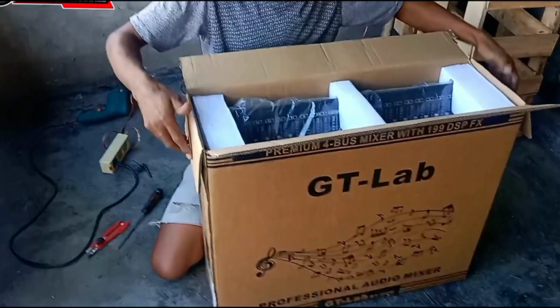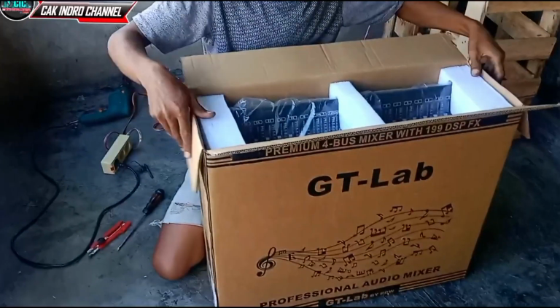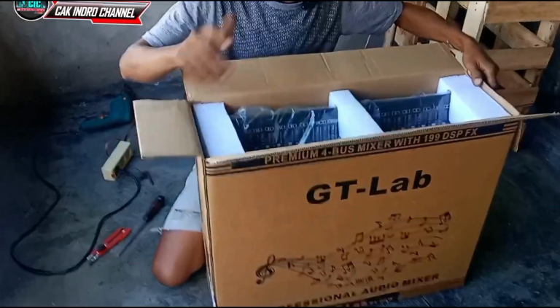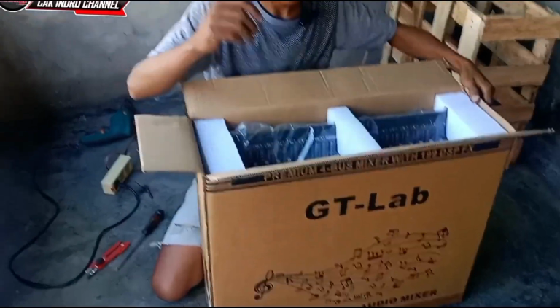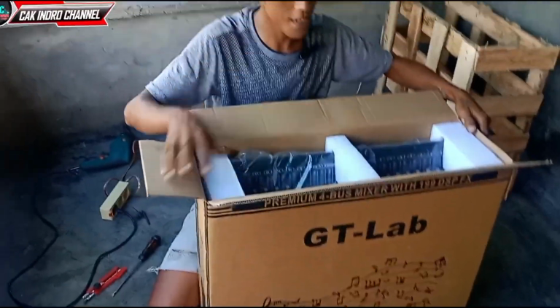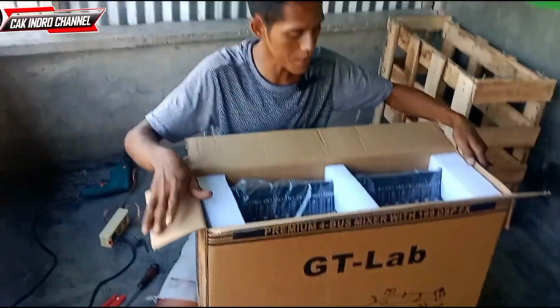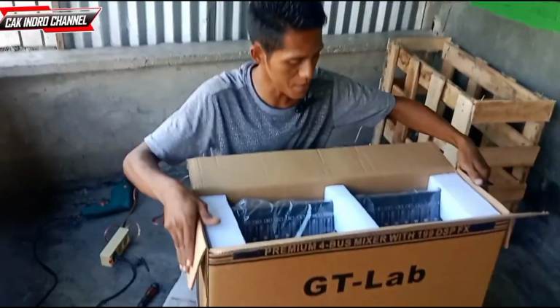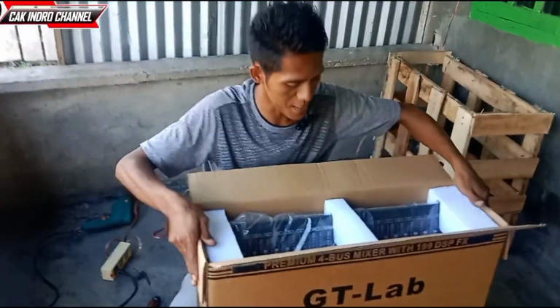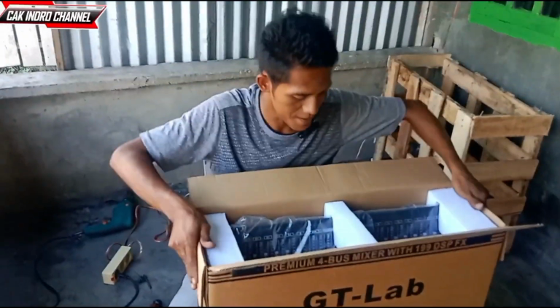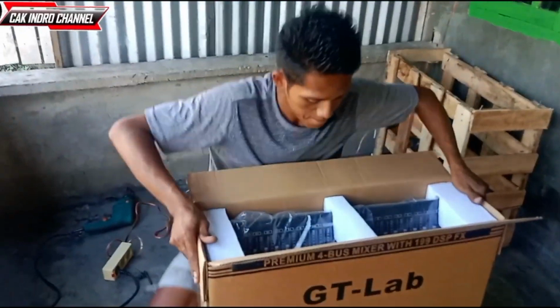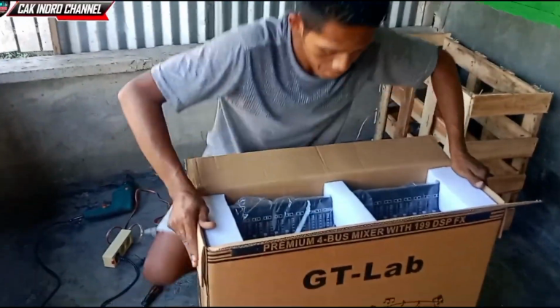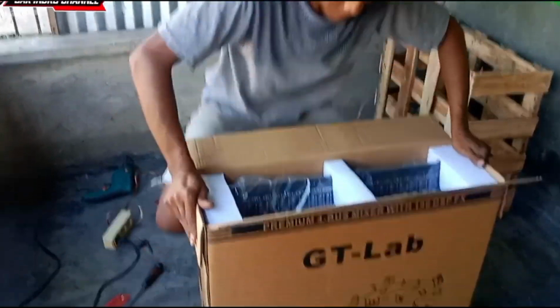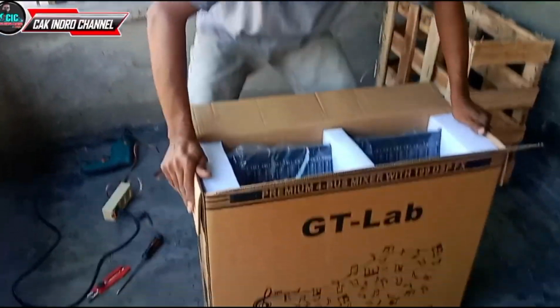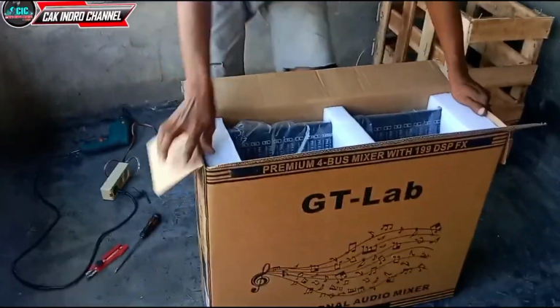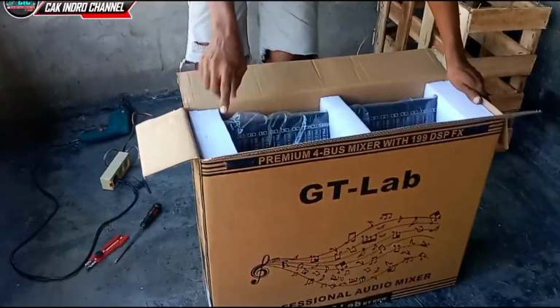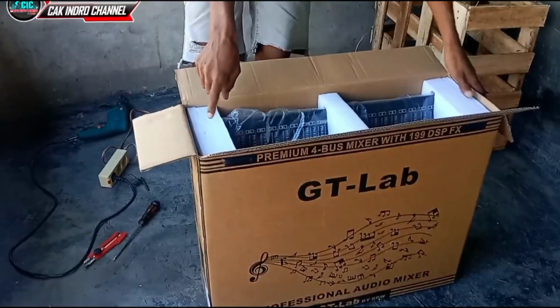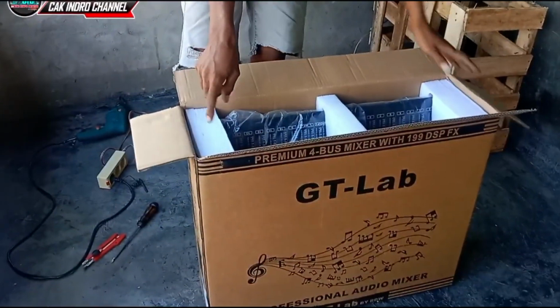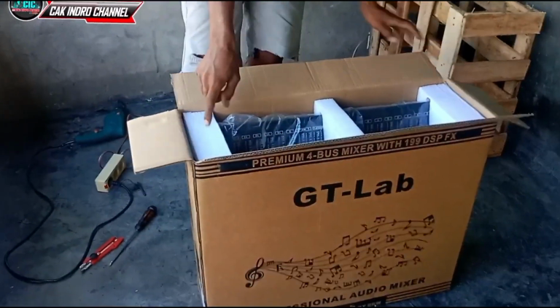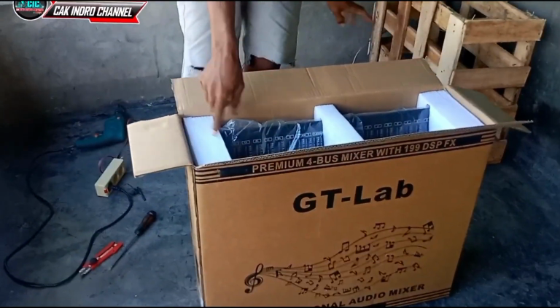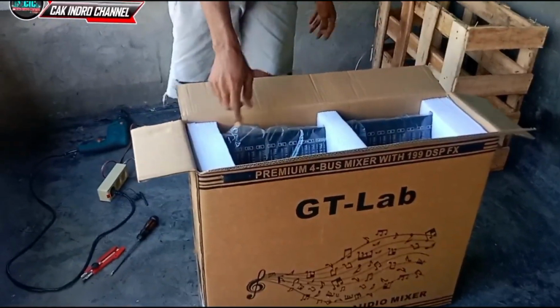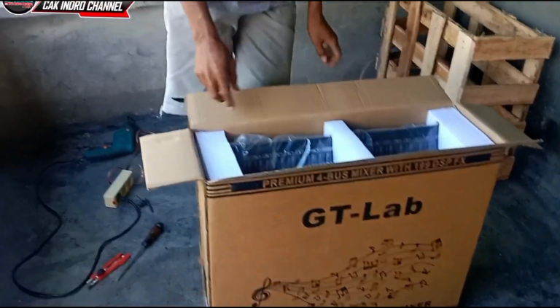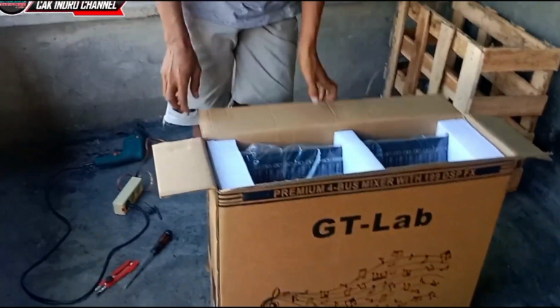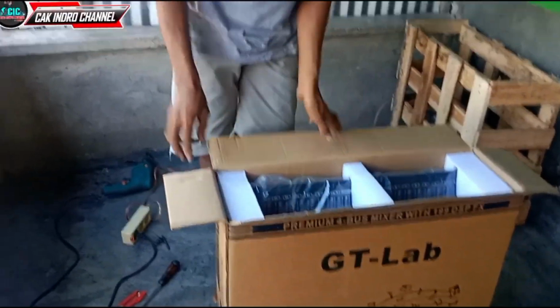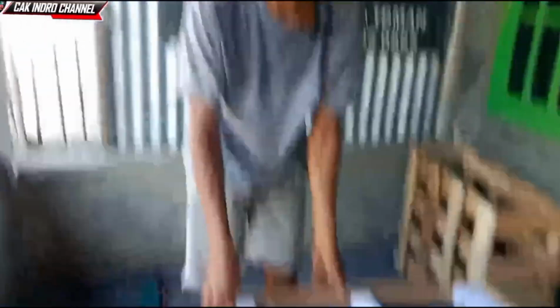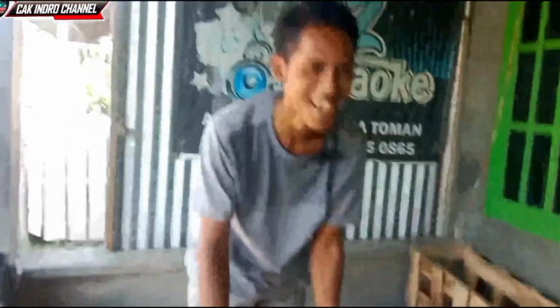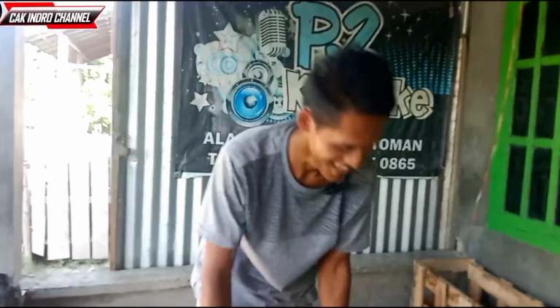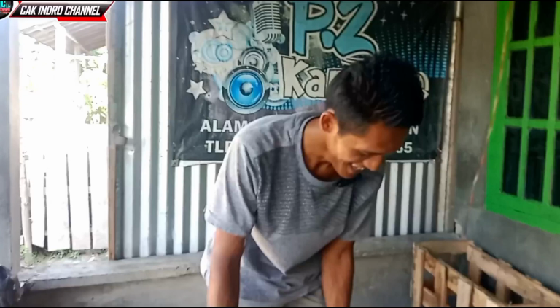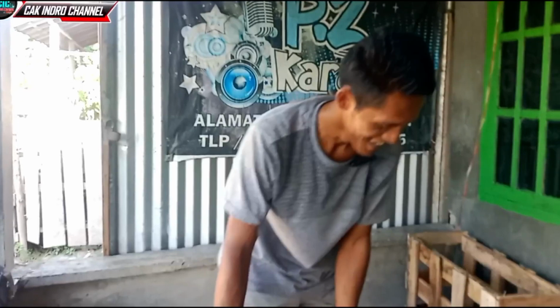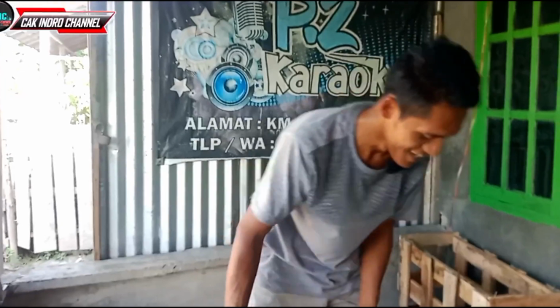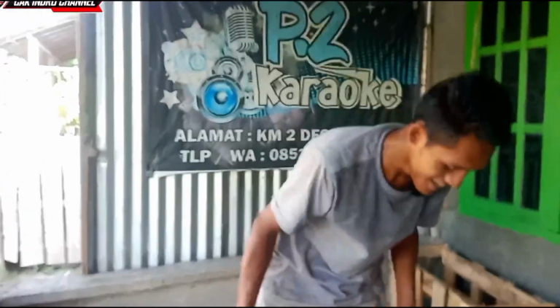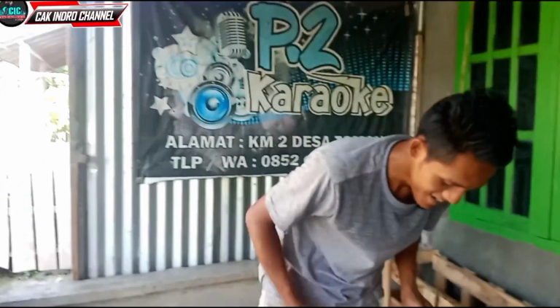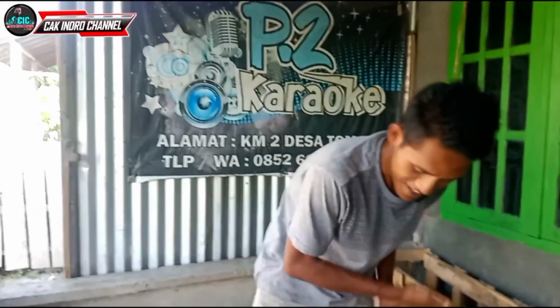Silau teman-teman. Ini putih teman-teman, gabusnya.